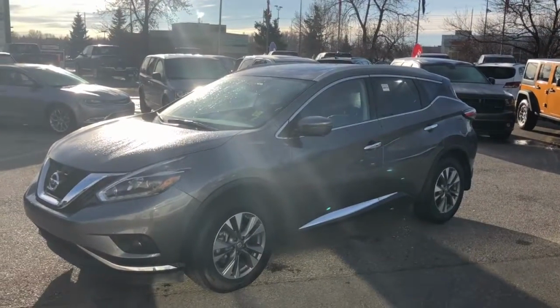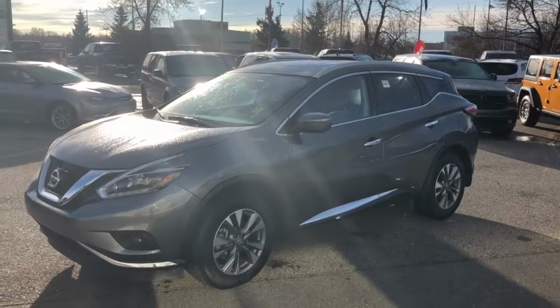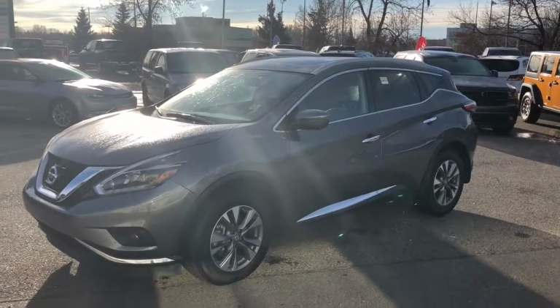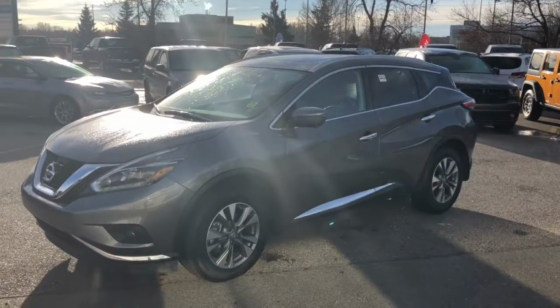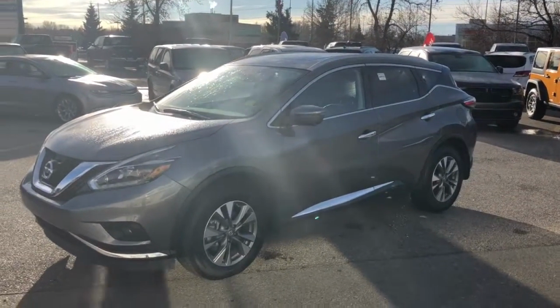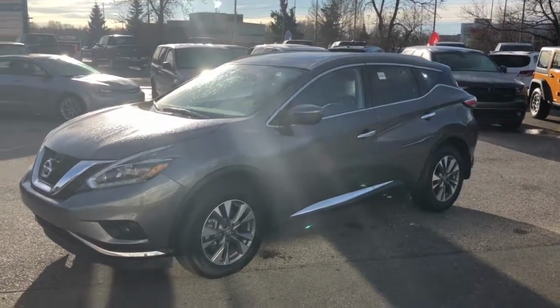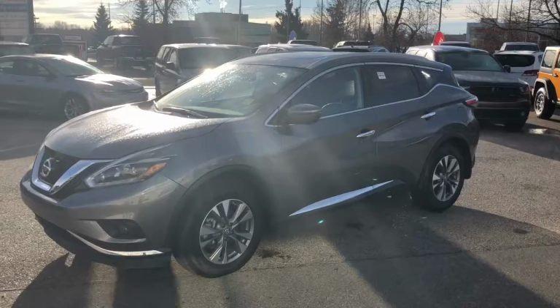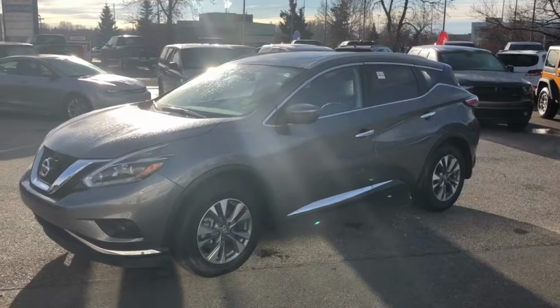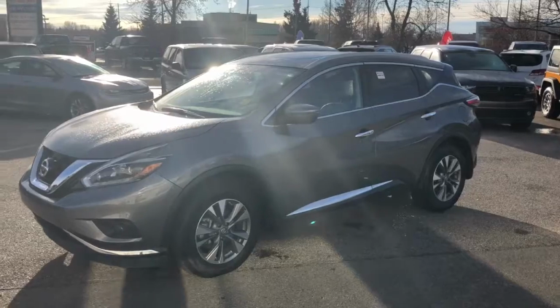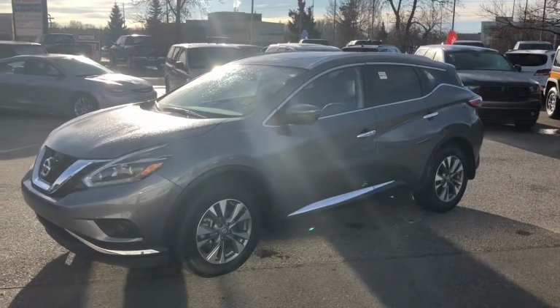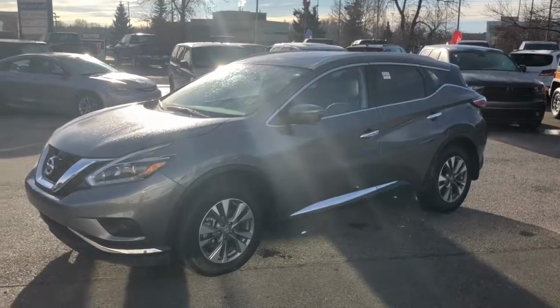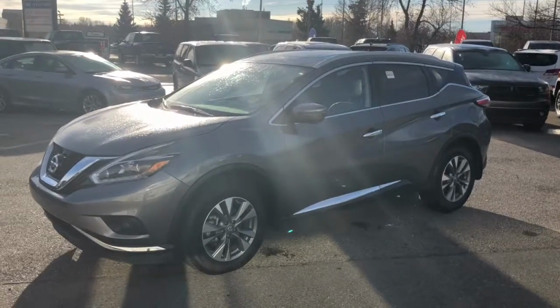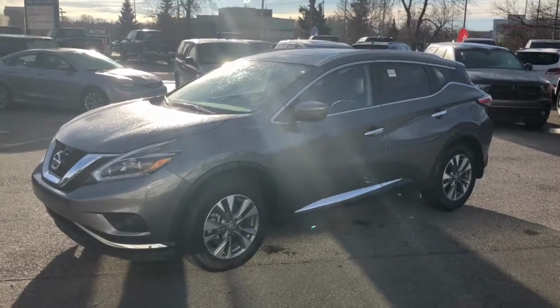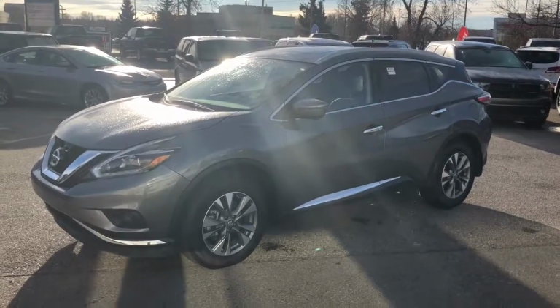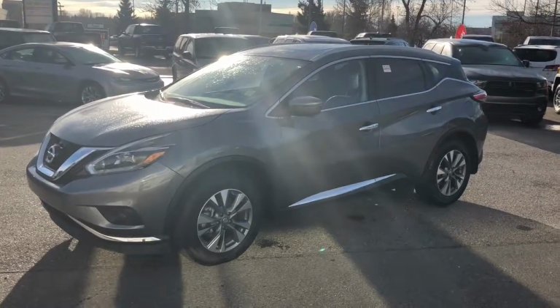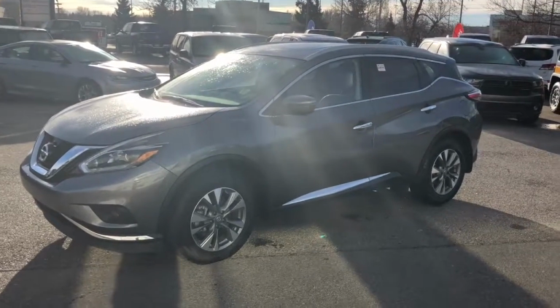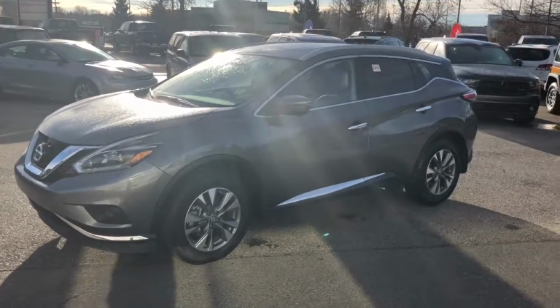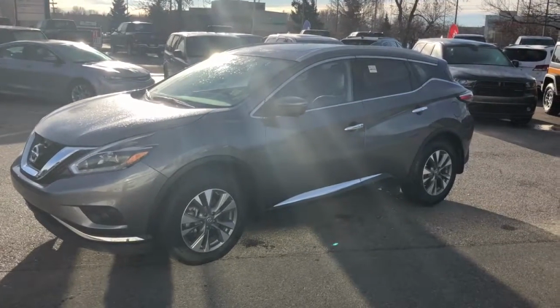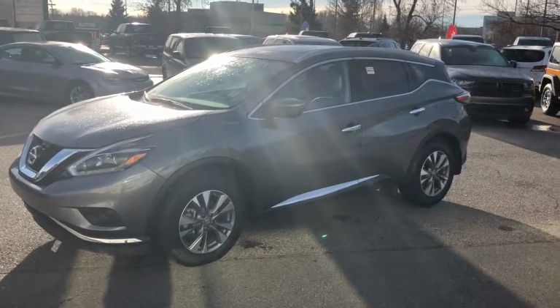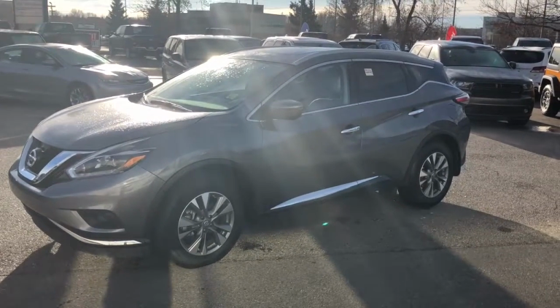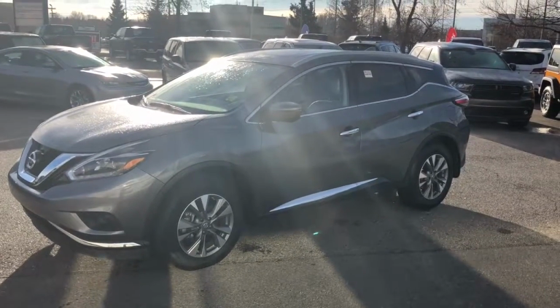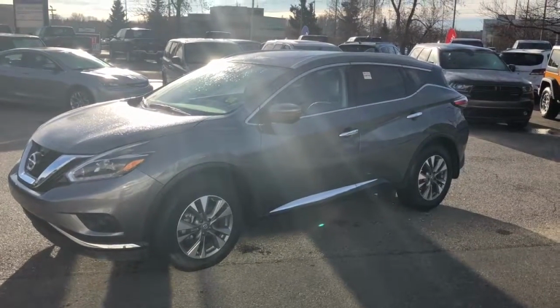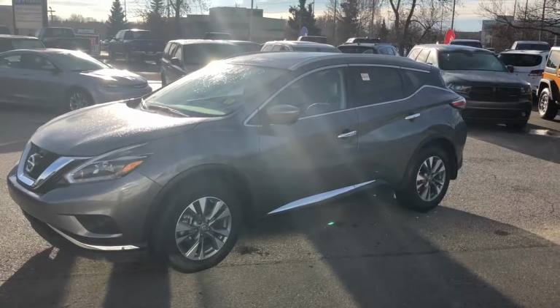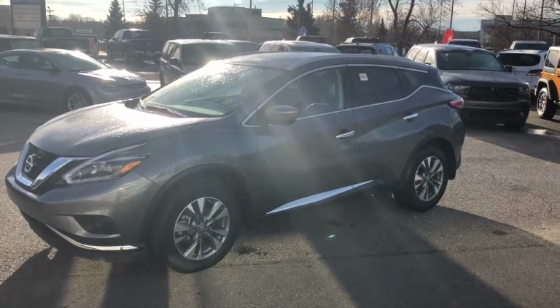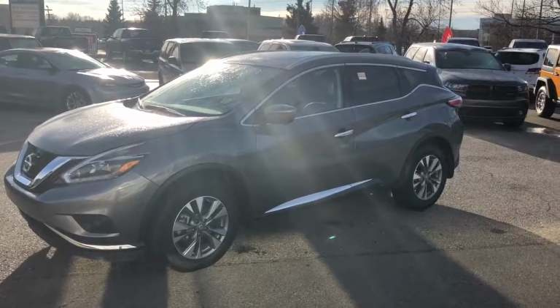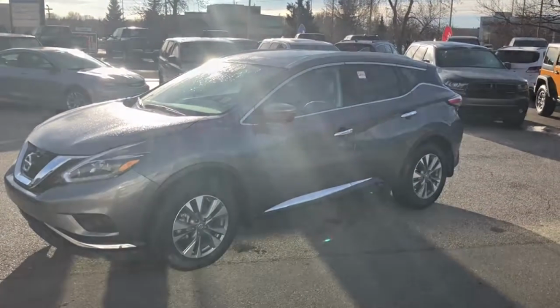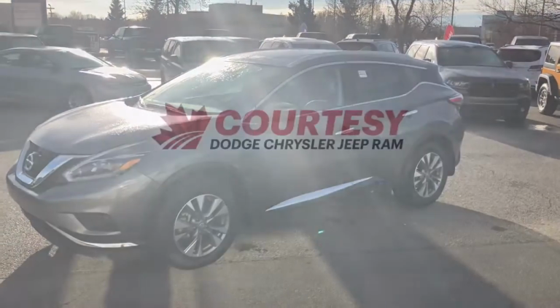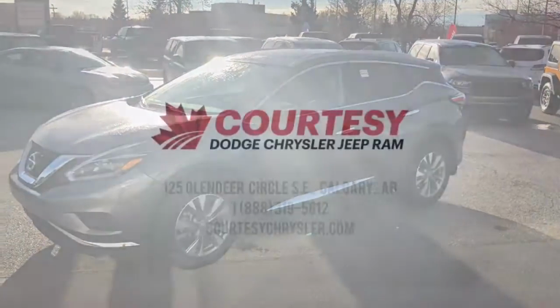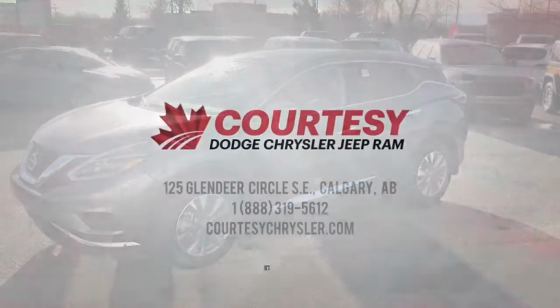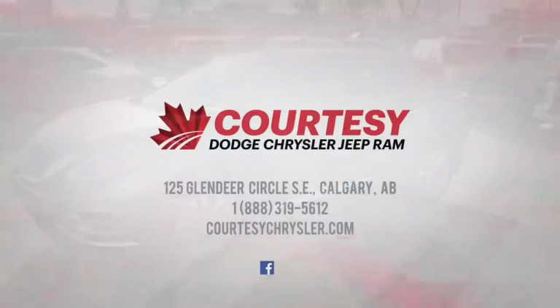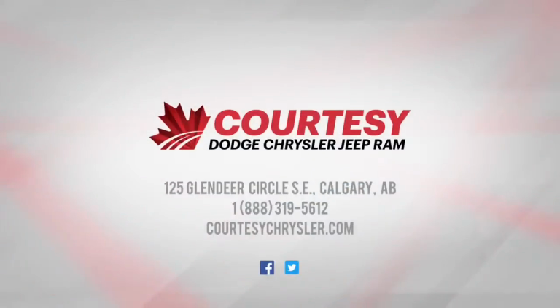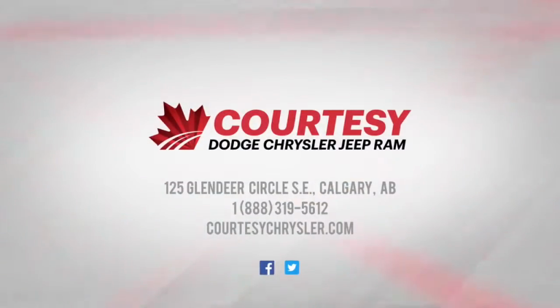I'll give you a look at this vehicle one more time. If you have any more questions, please visit us in store or online. Thanks again.